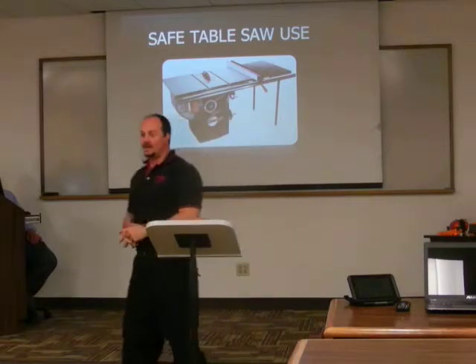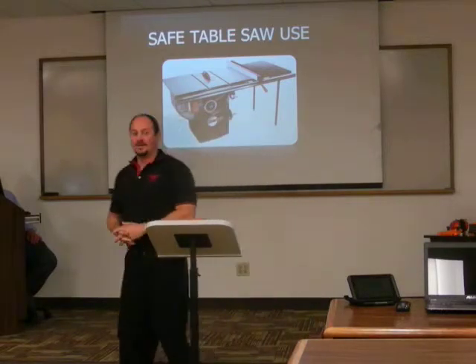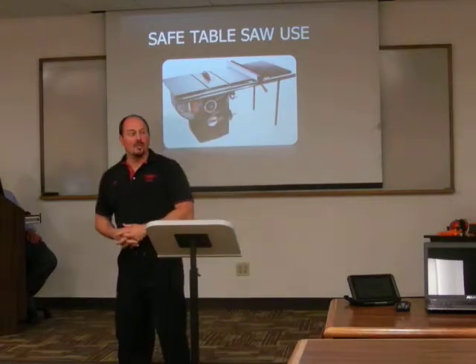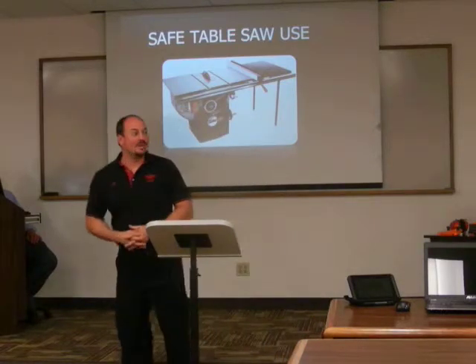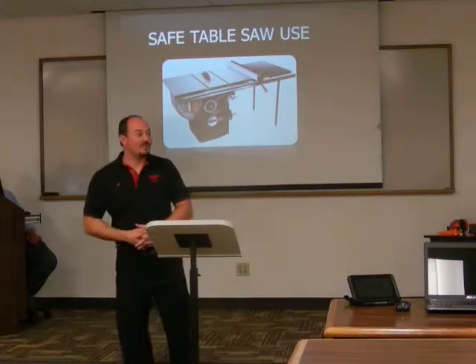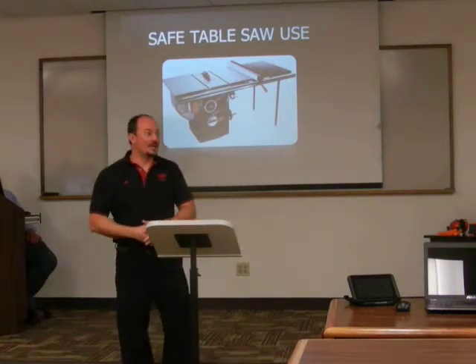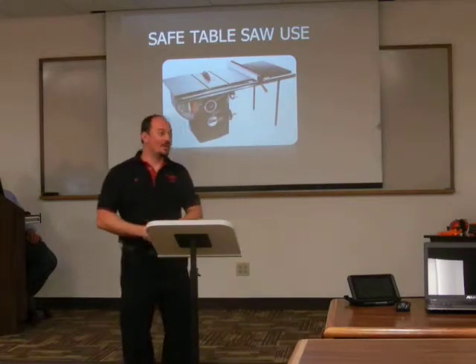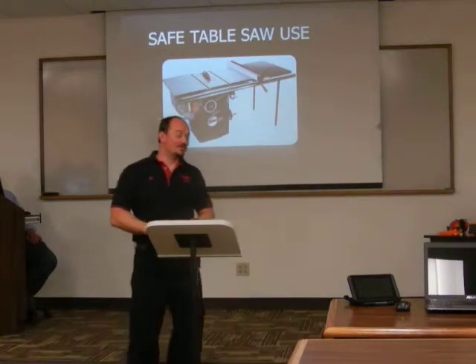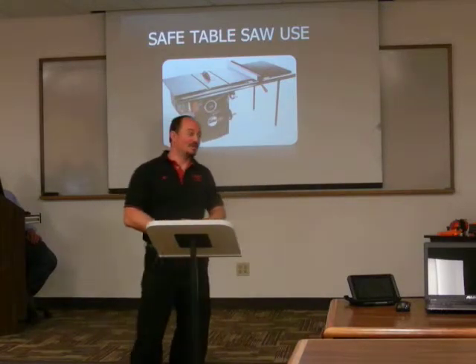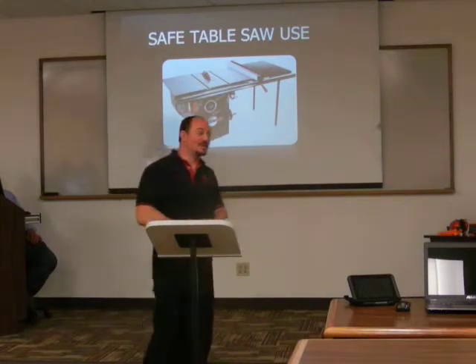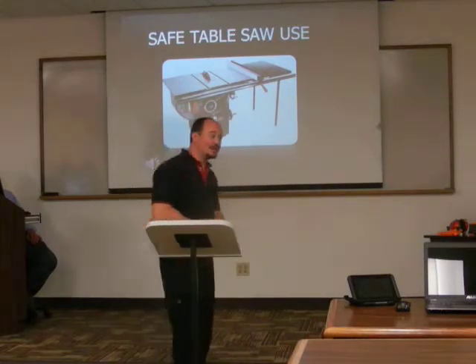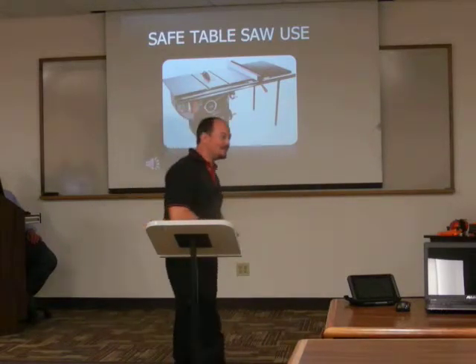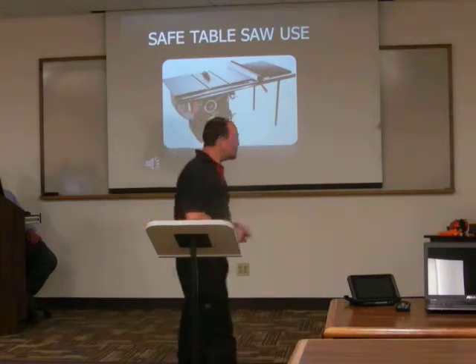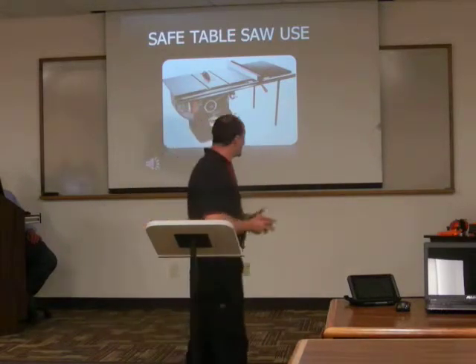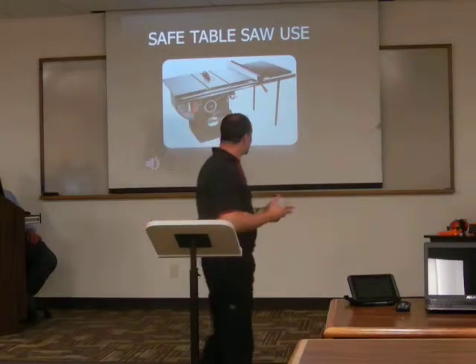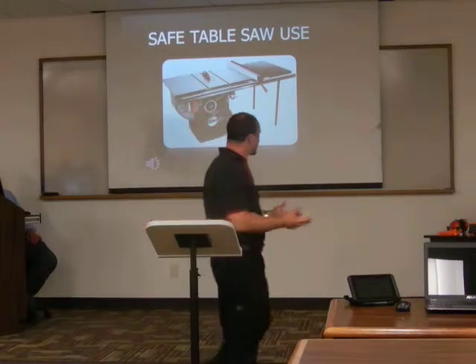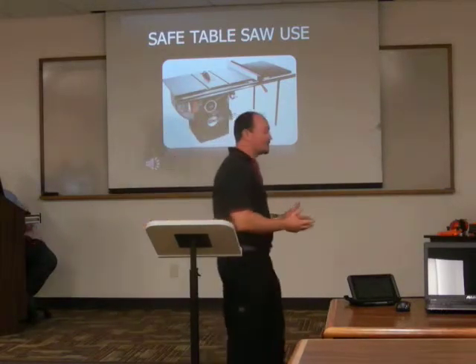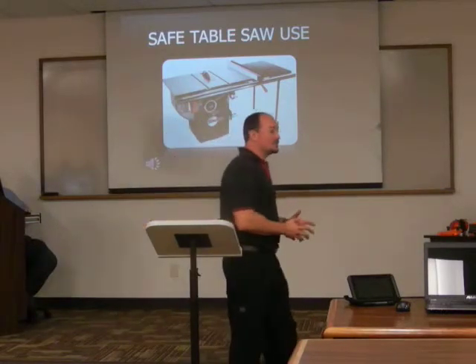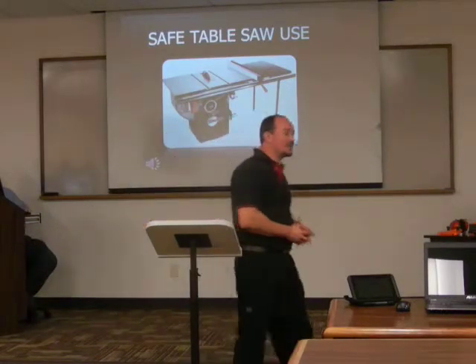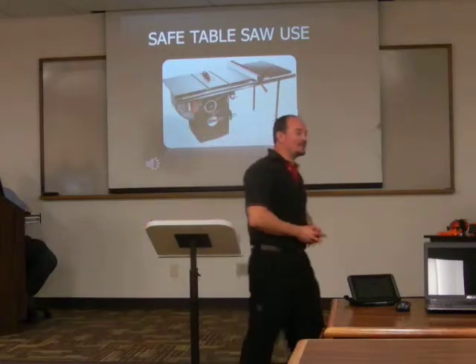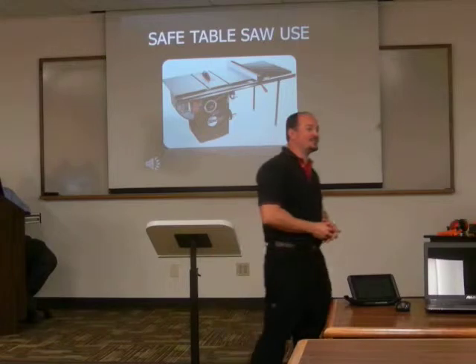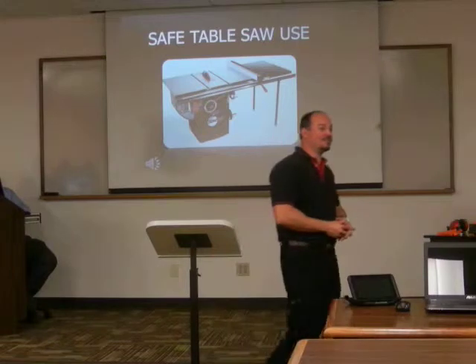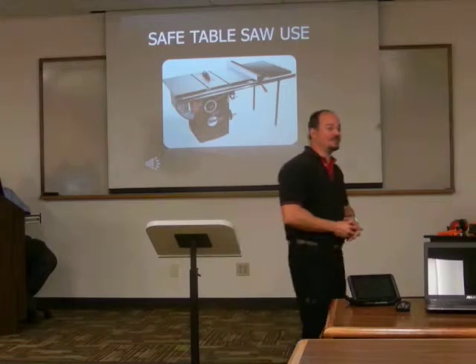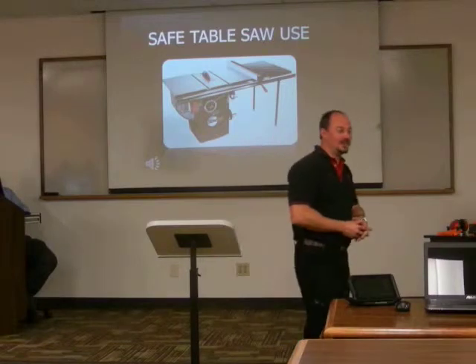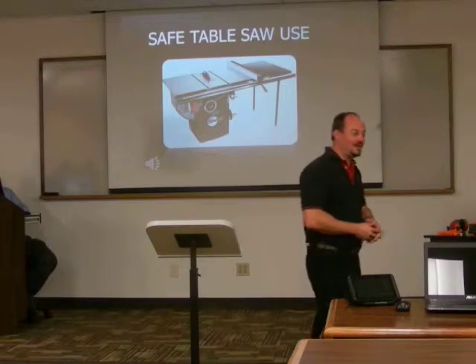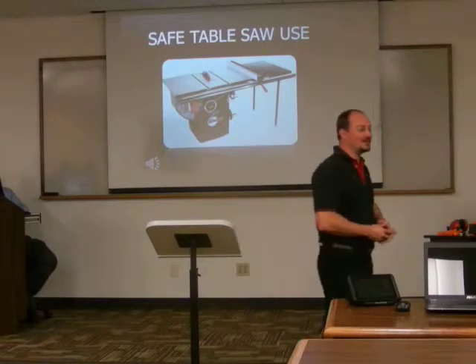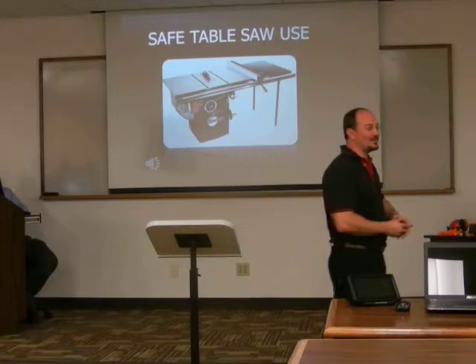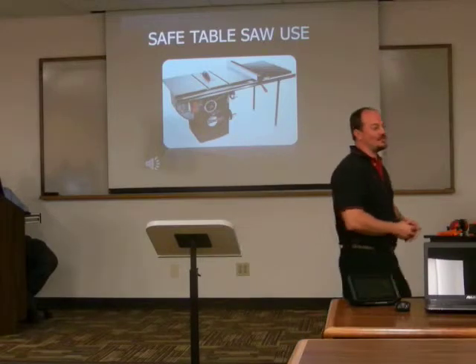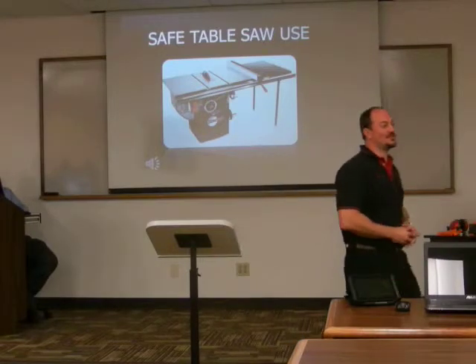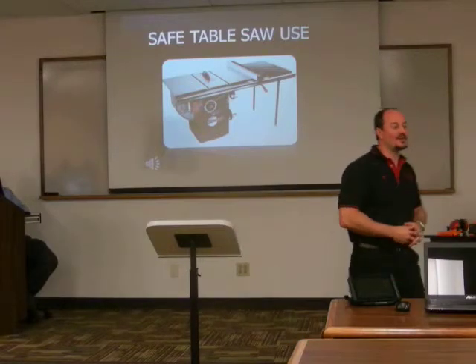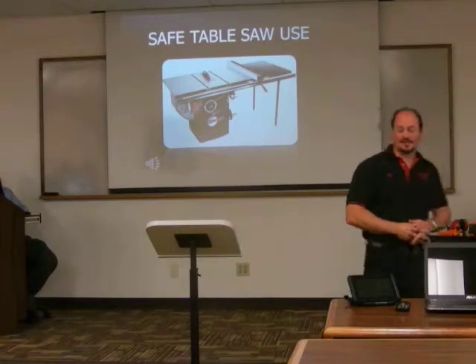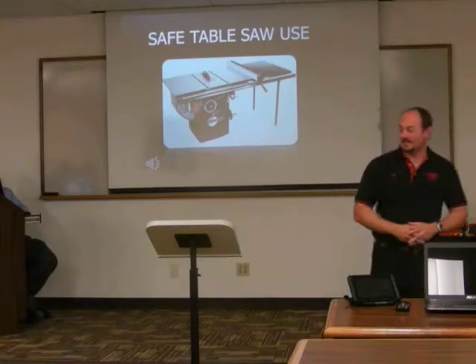My name is Al Moshe, and I'm going to give you a basic overview speech of how to use a table saw safely.